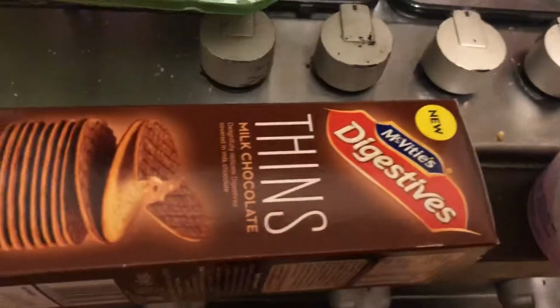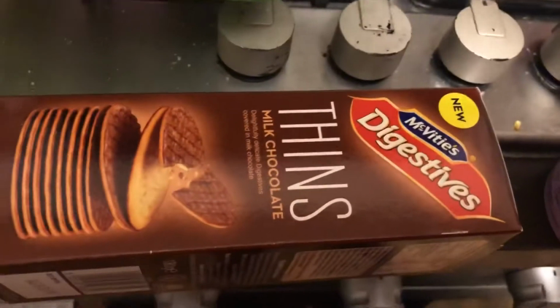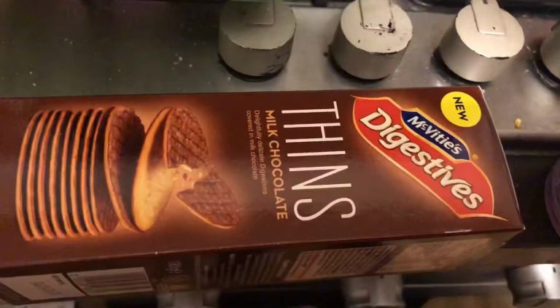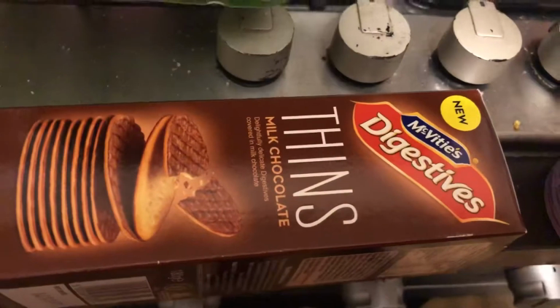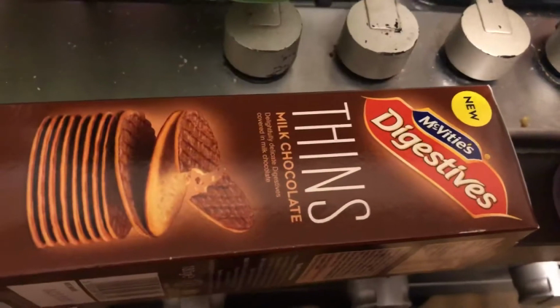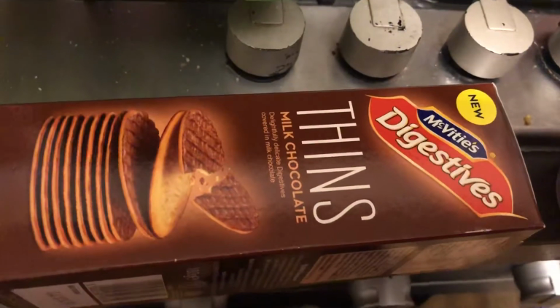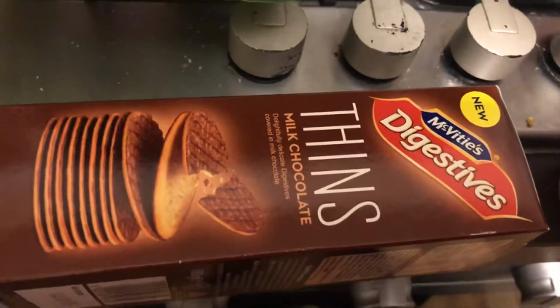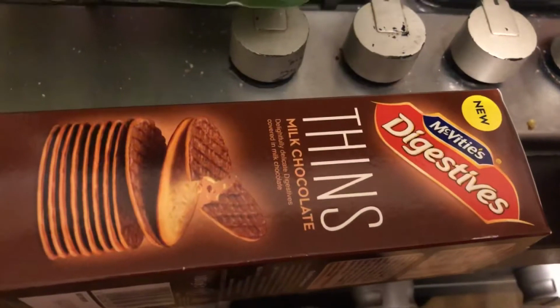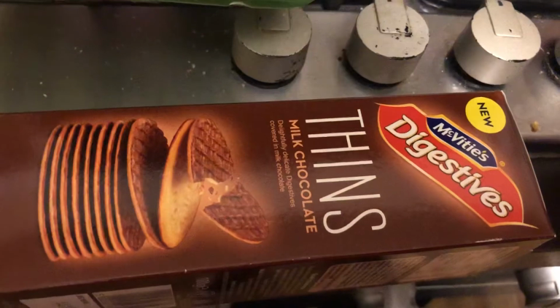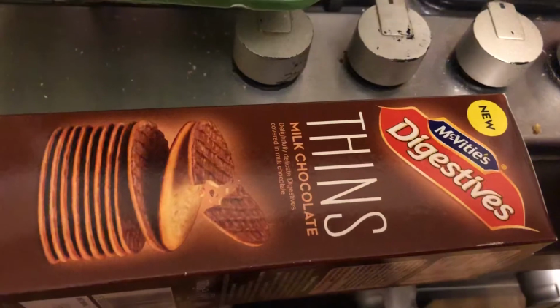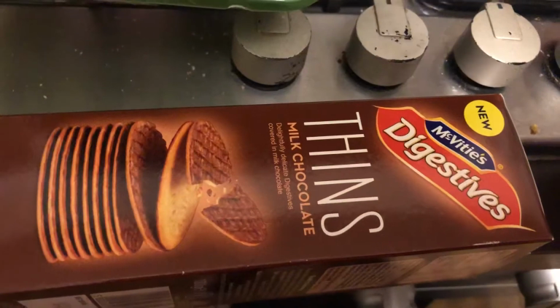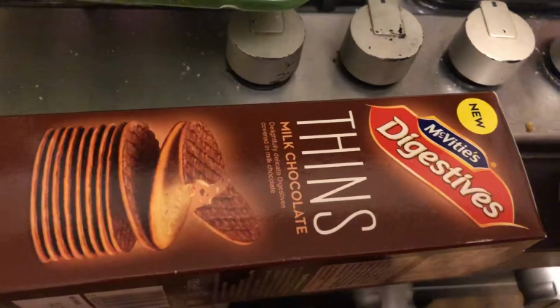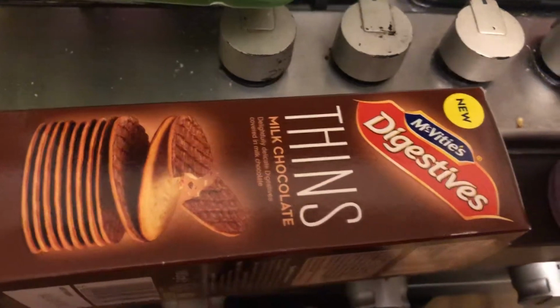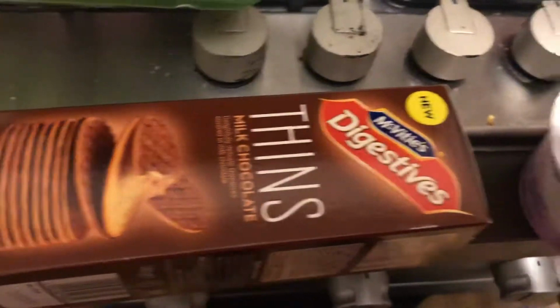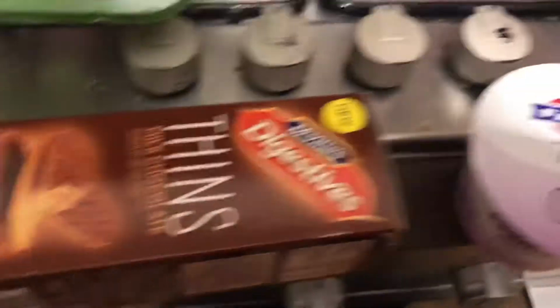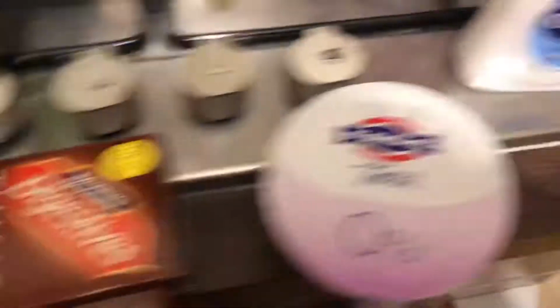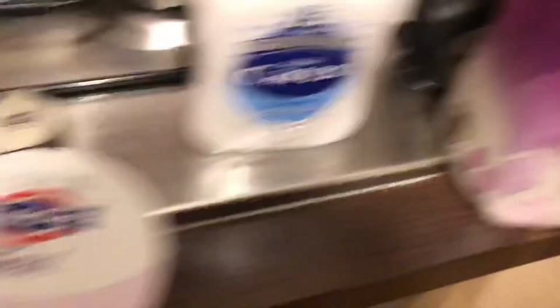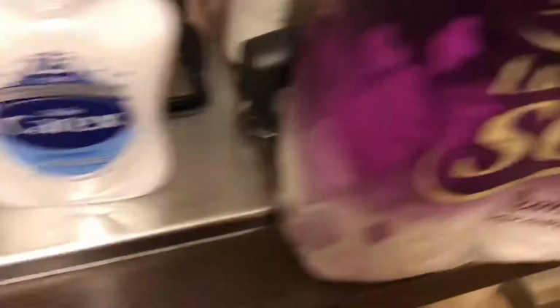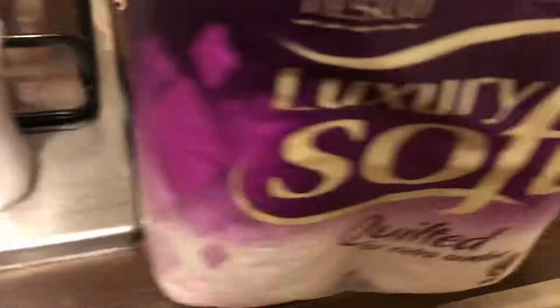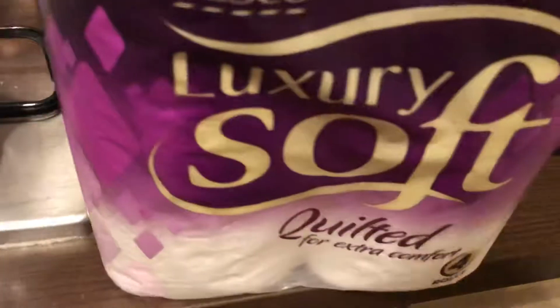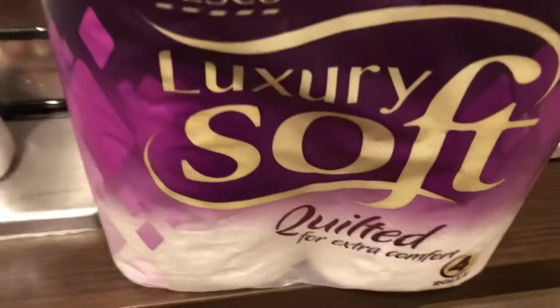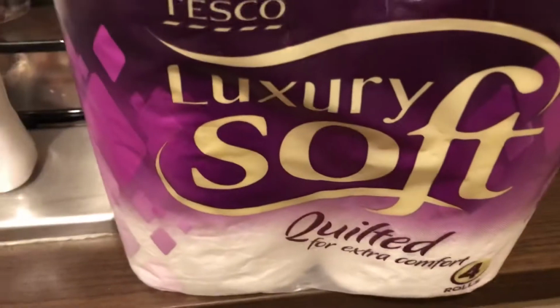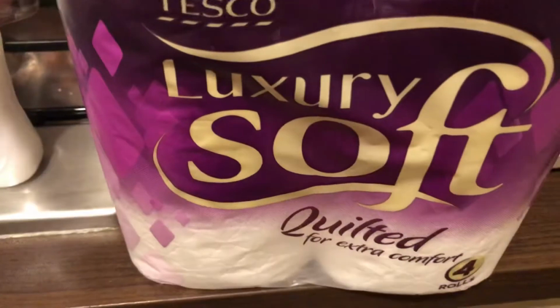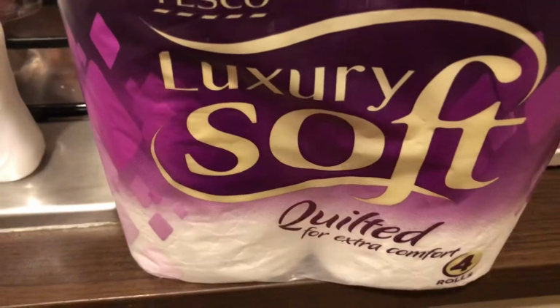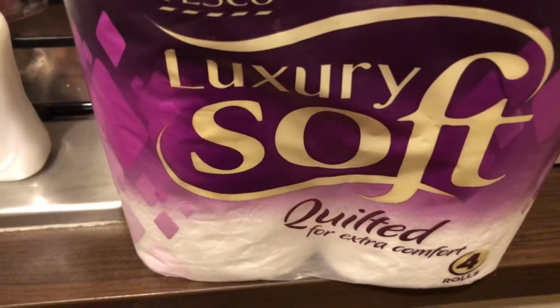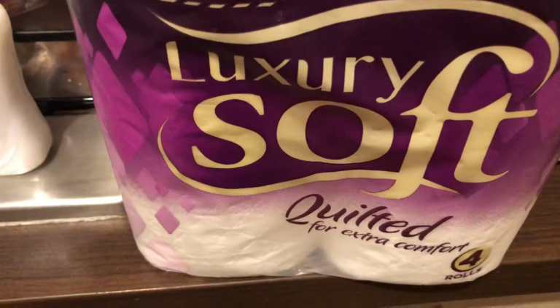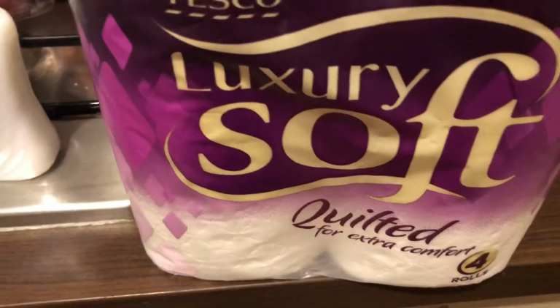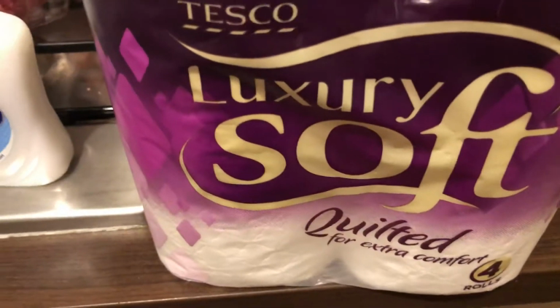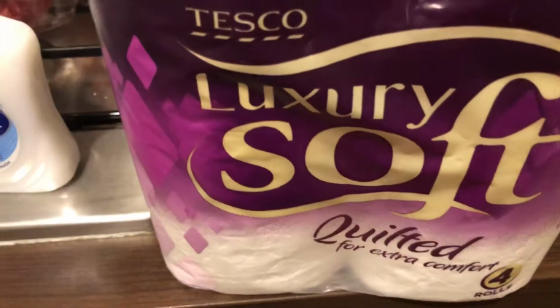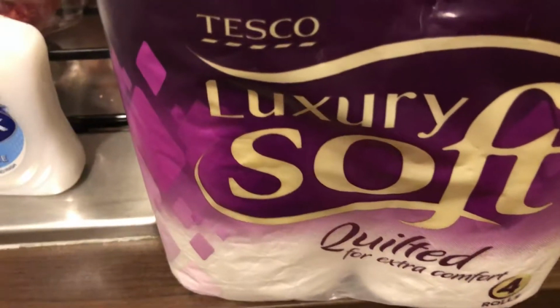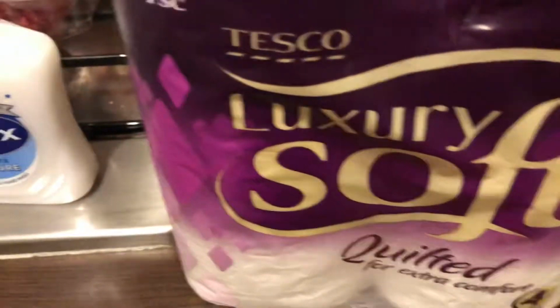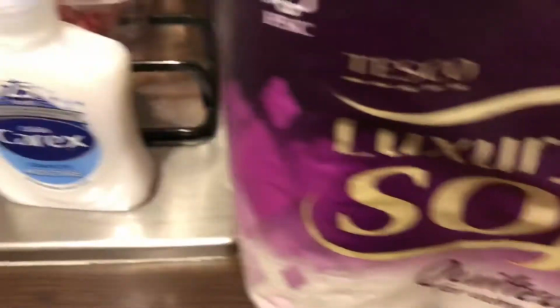These were on offer for £1 — the Digestive Thins. And I got a Luxury Soft Coated Toilet Rolls.